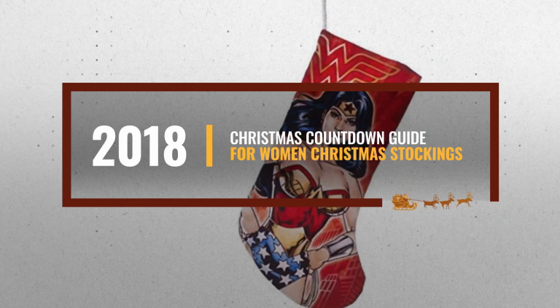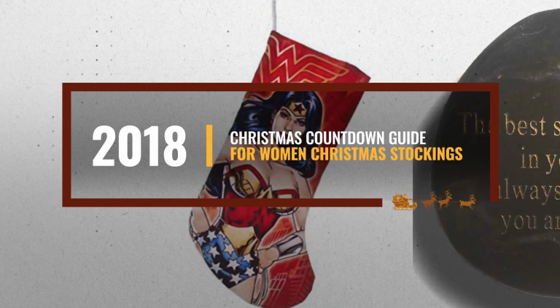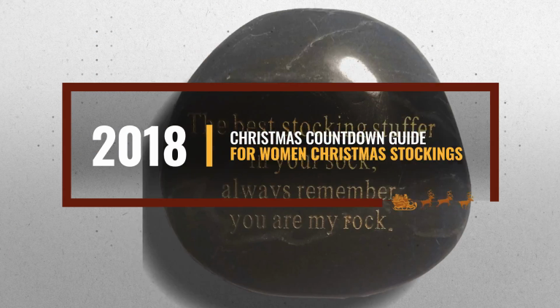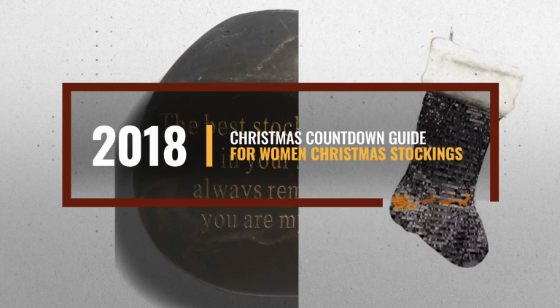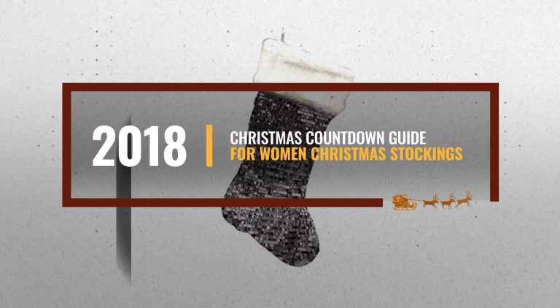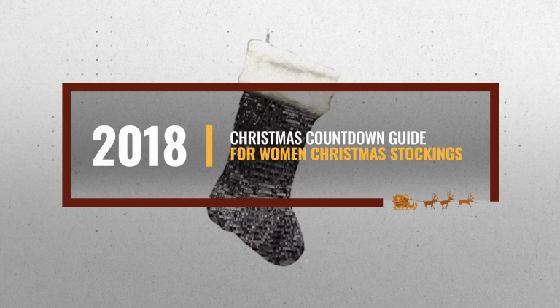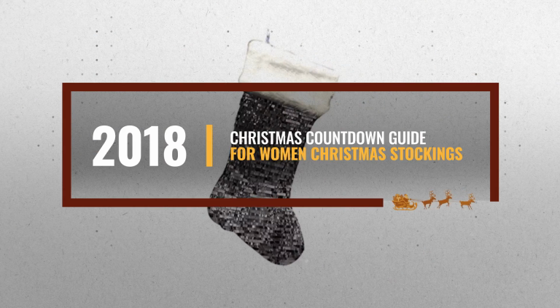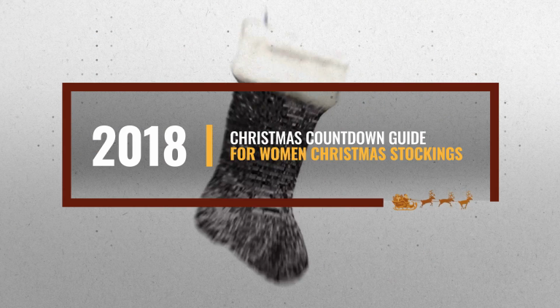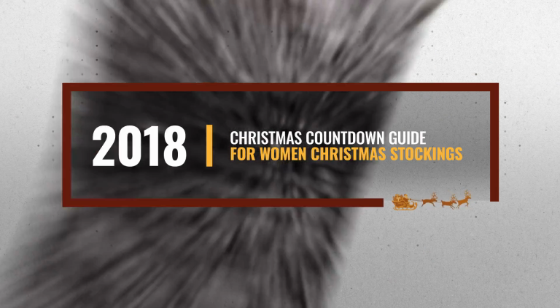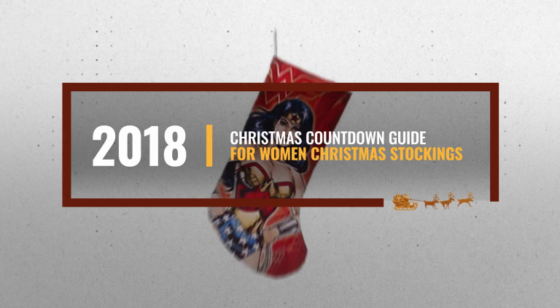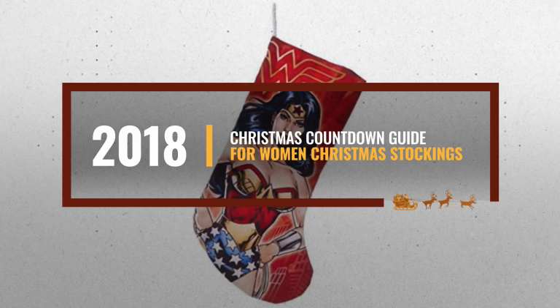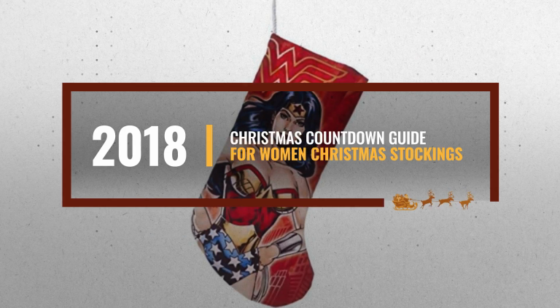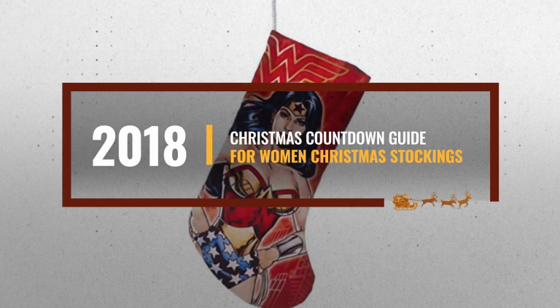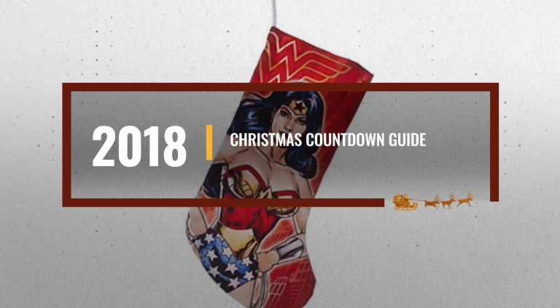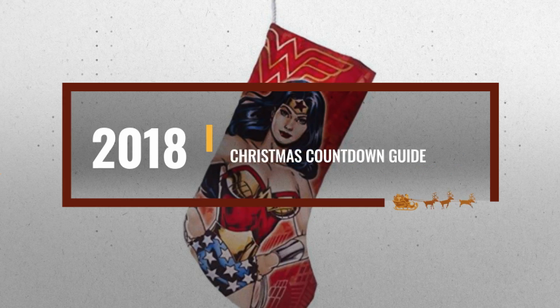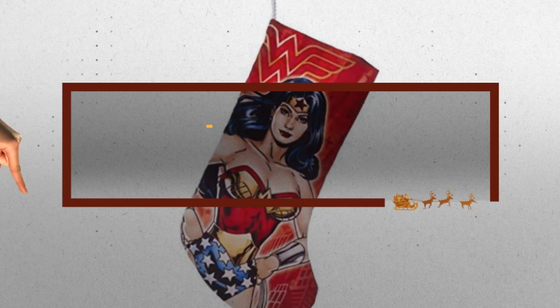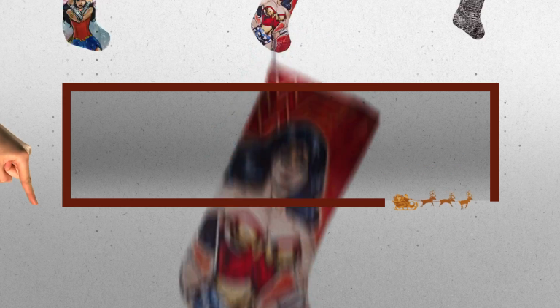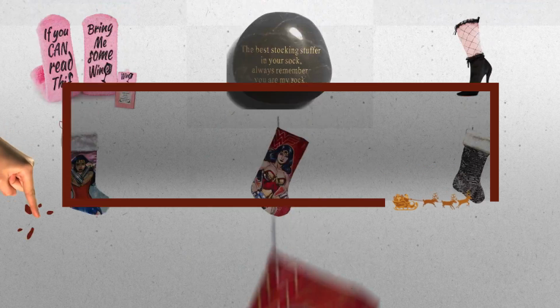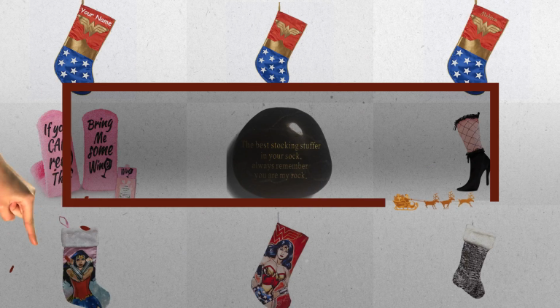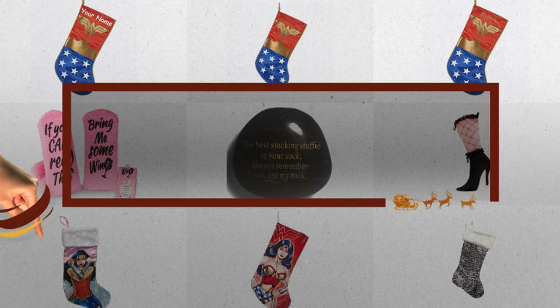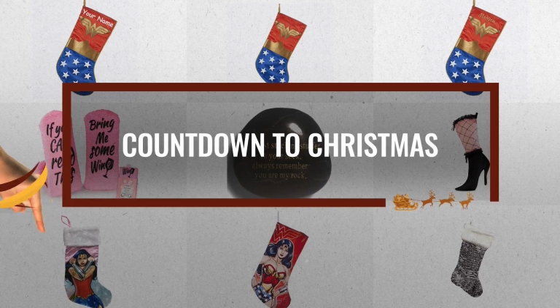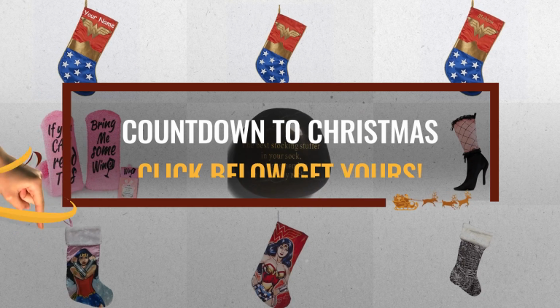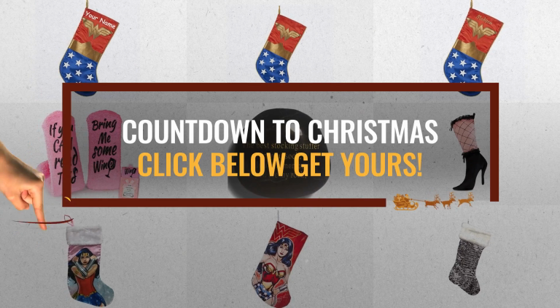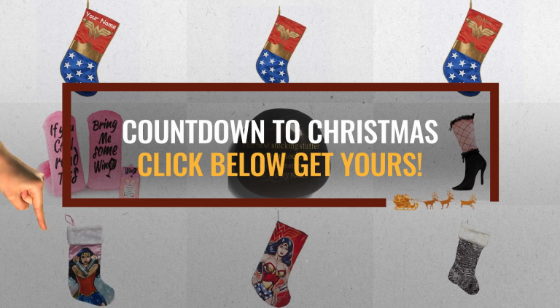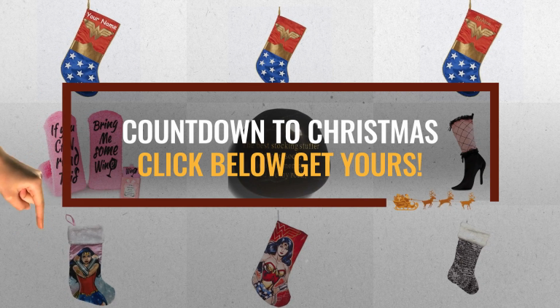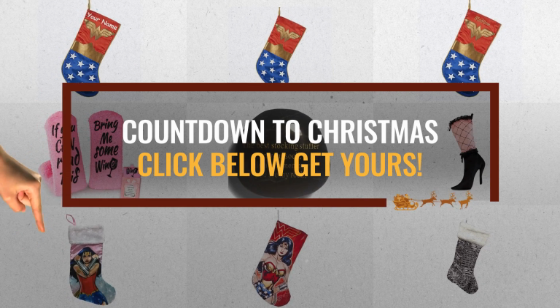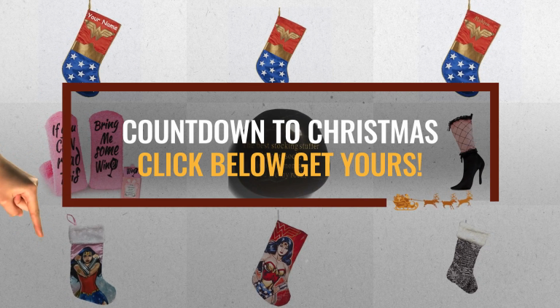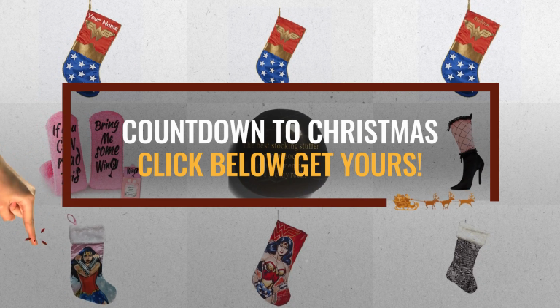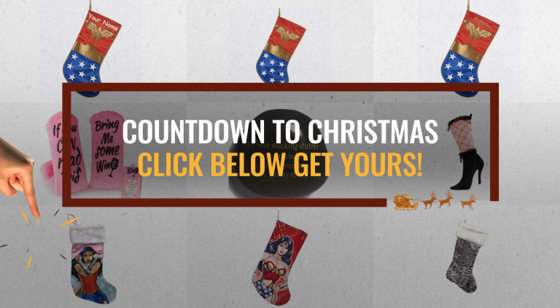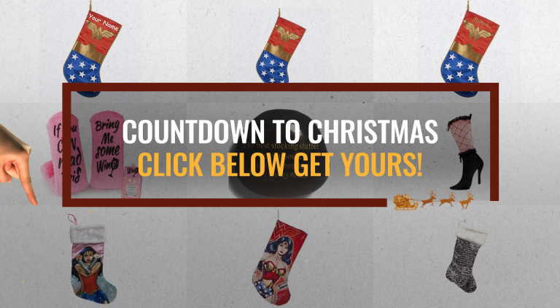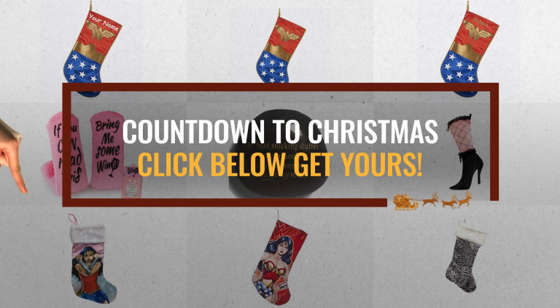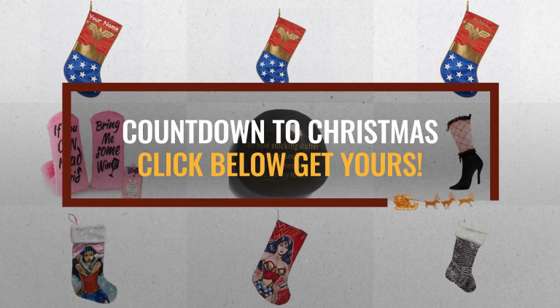All you need to do is click the link below, choose your favorite, and start your countdown for Christmas.